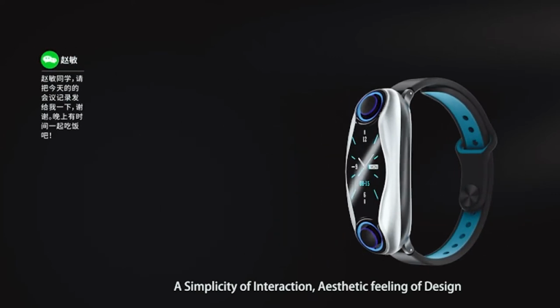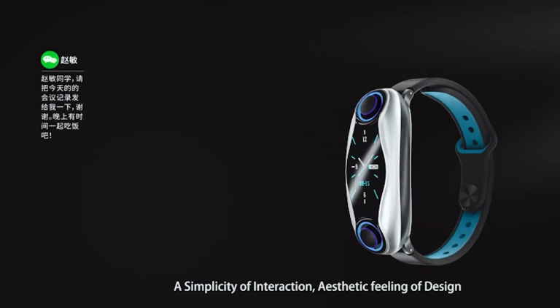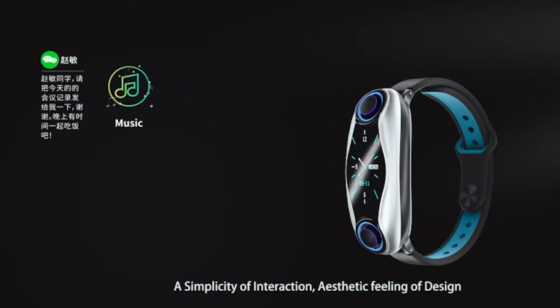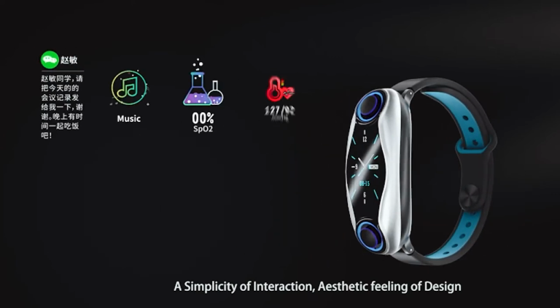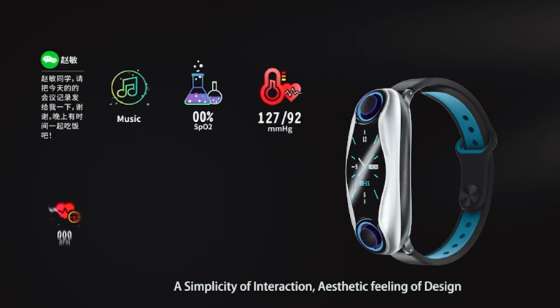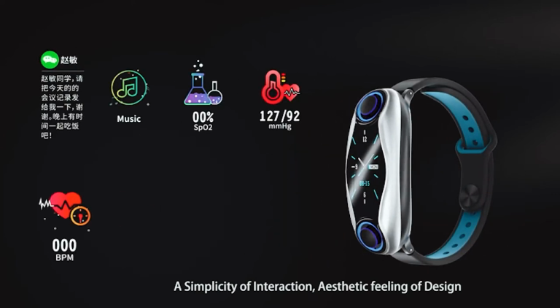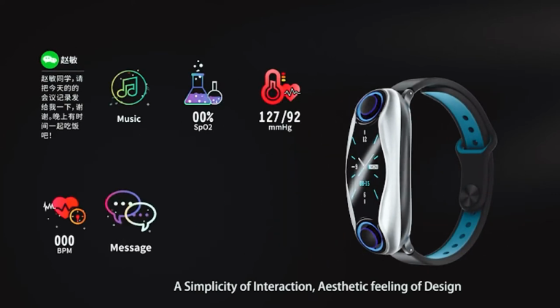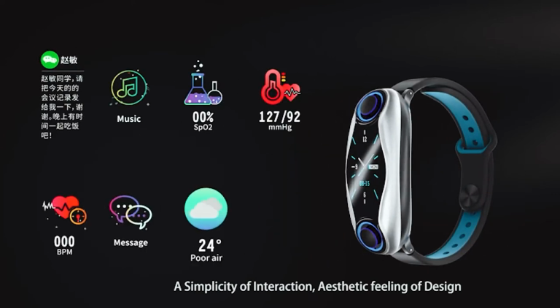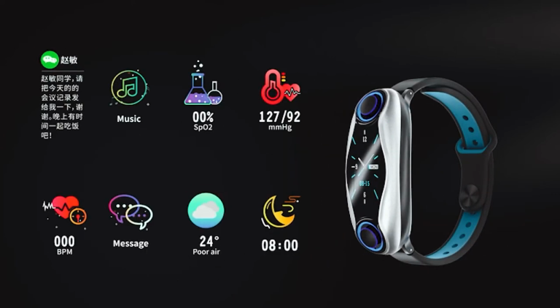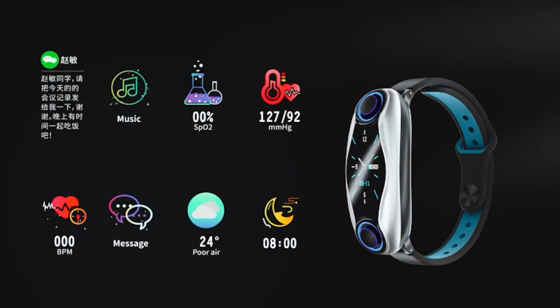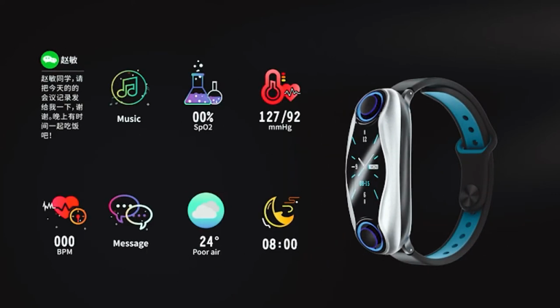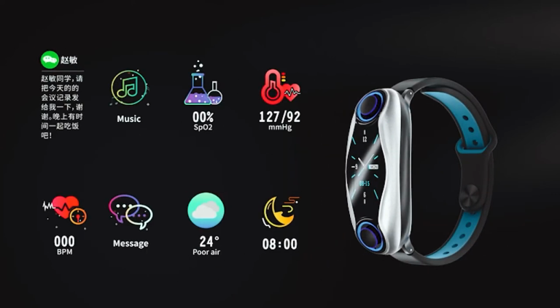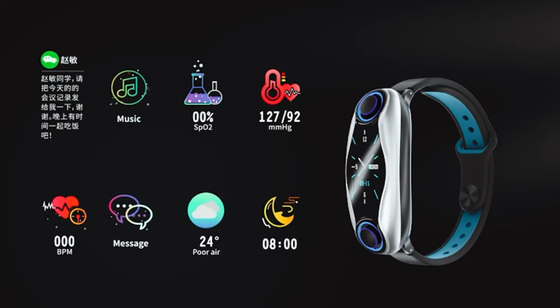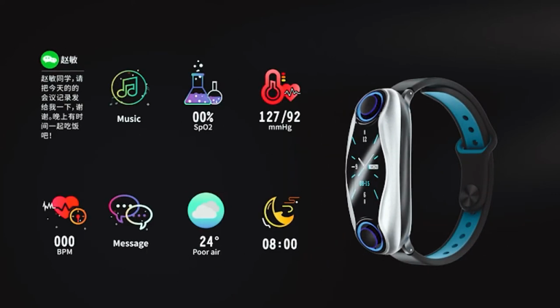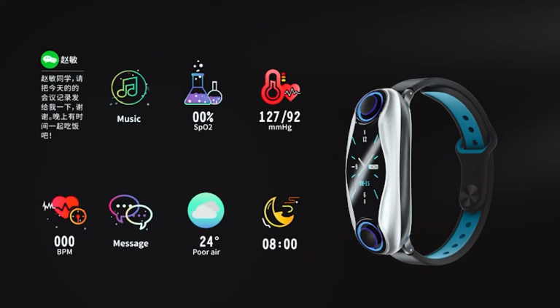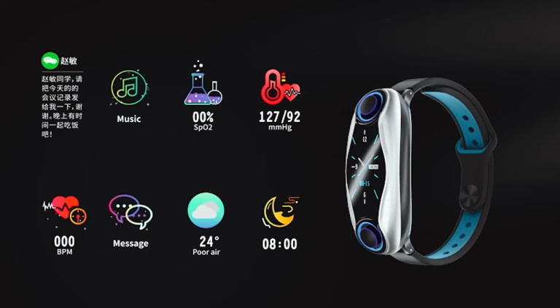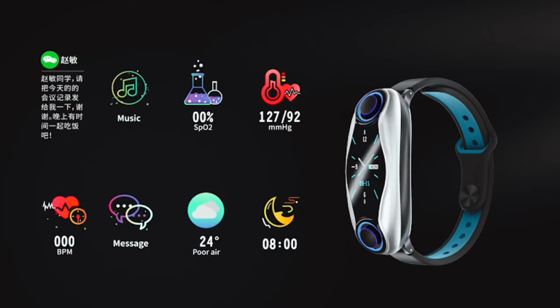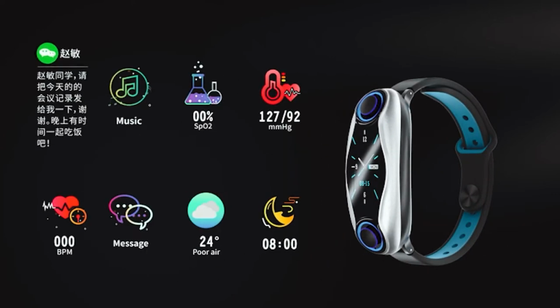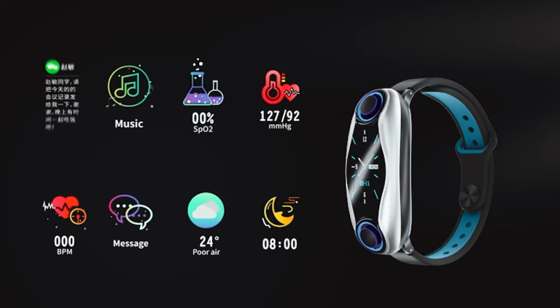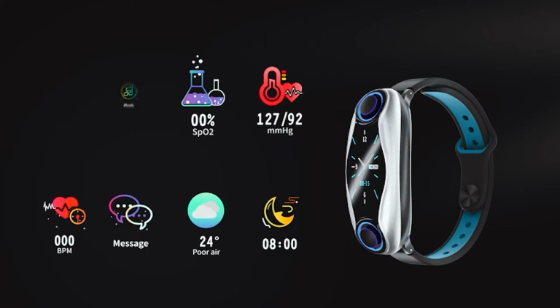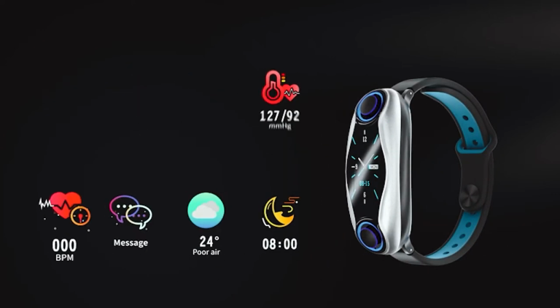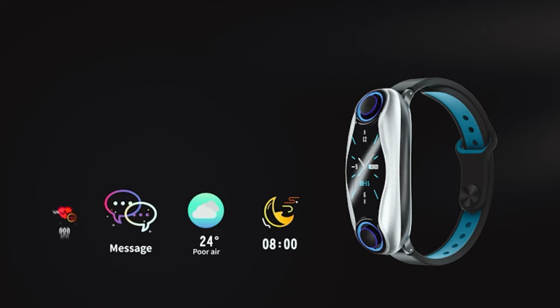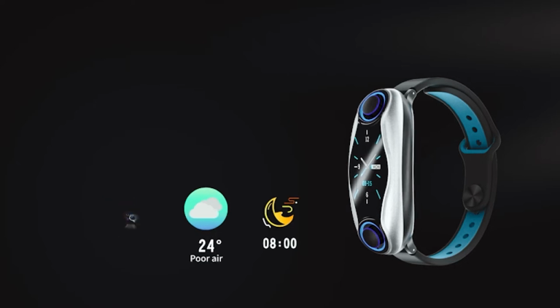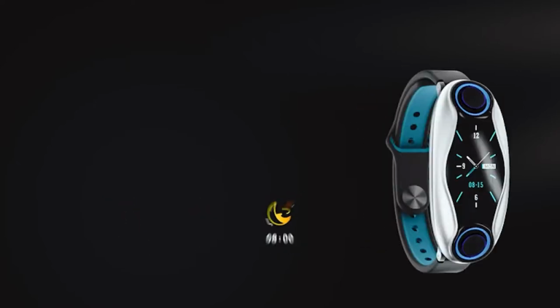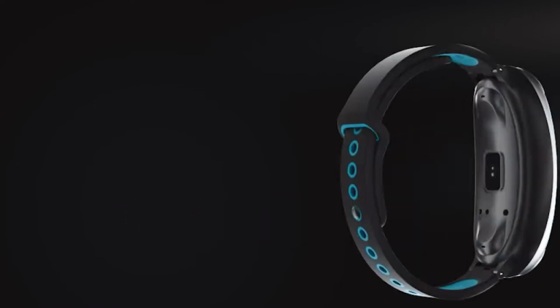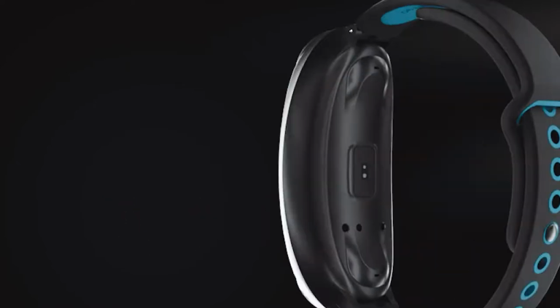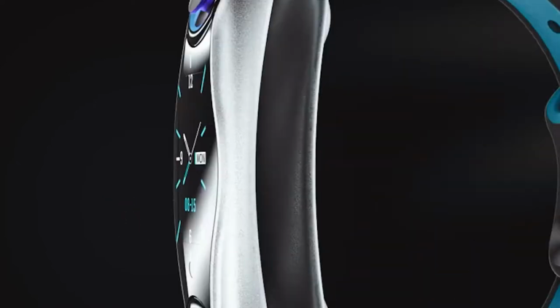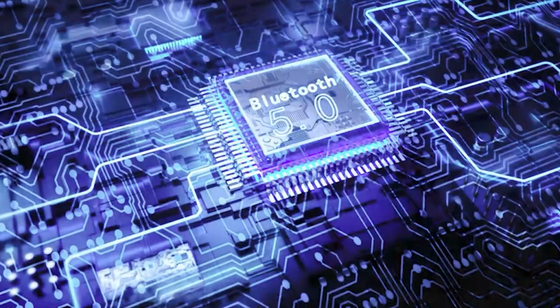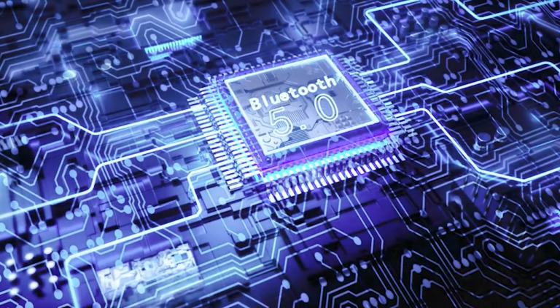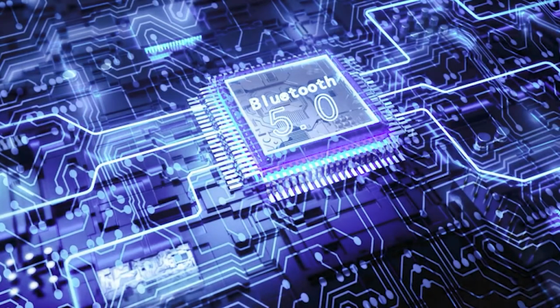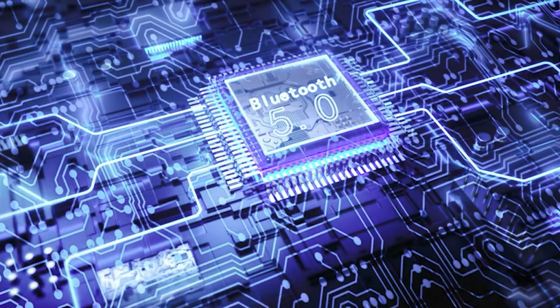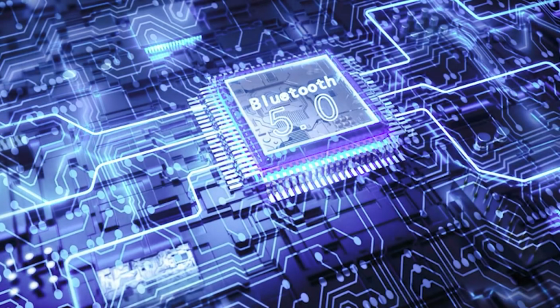In summary, this watch is set out to track your fitness, be smart, and tell you when to exercise. It's built to do exactly that.